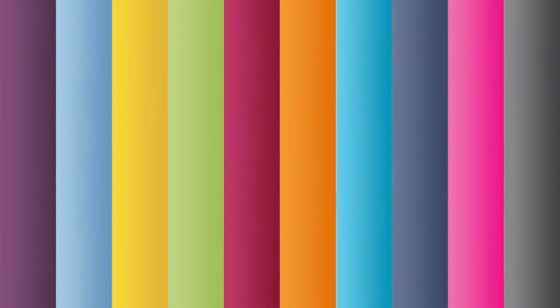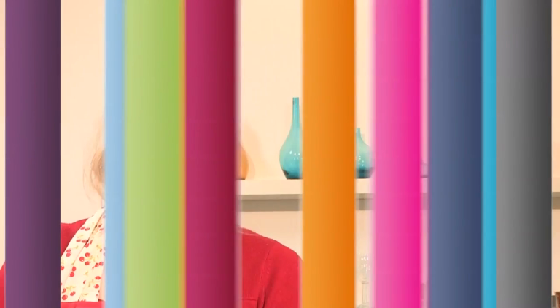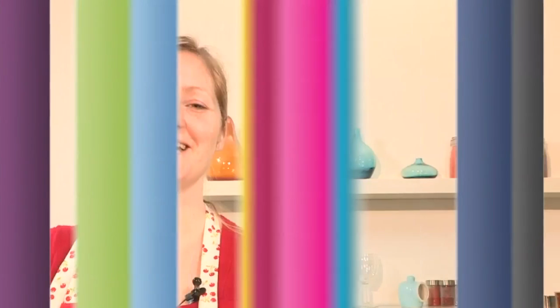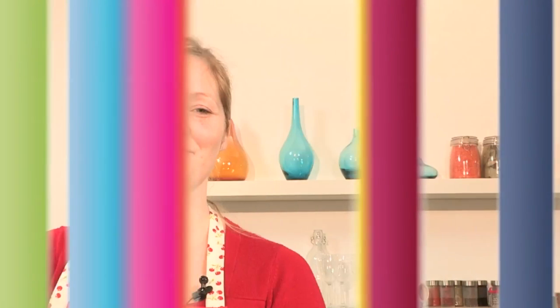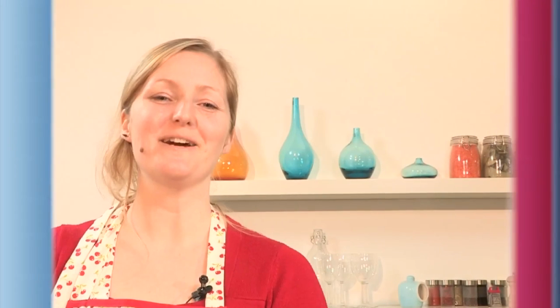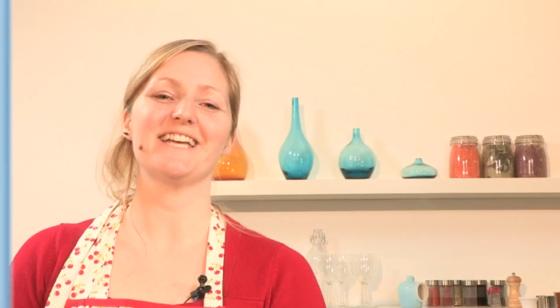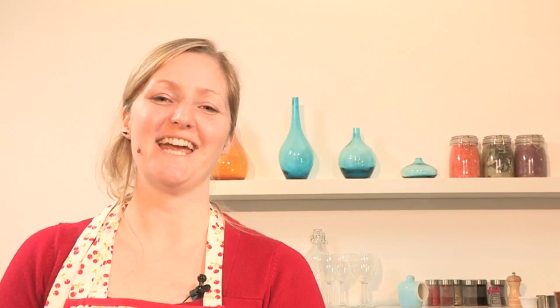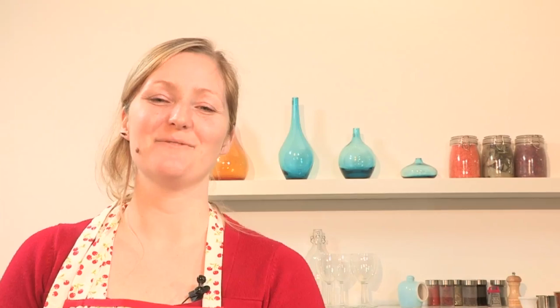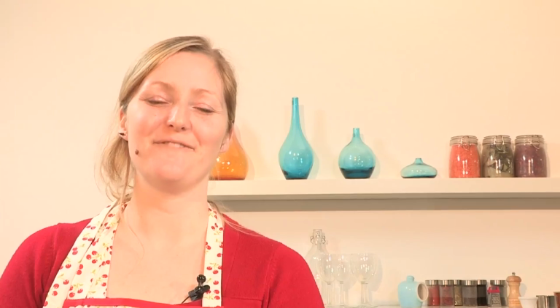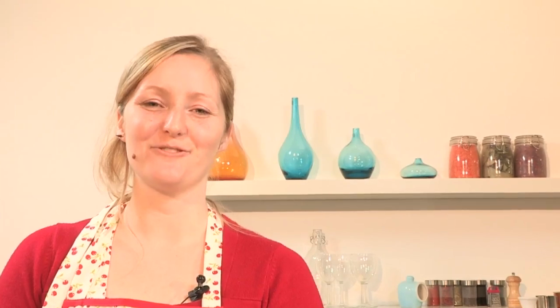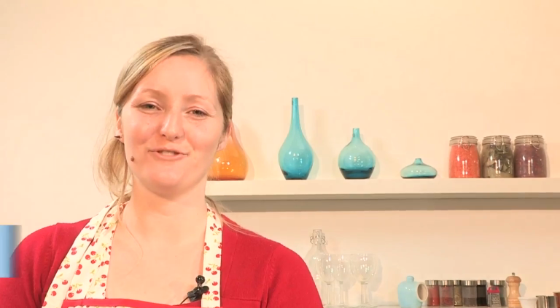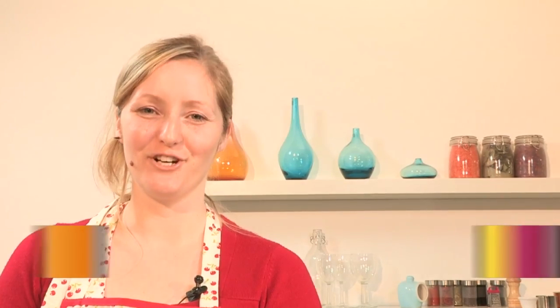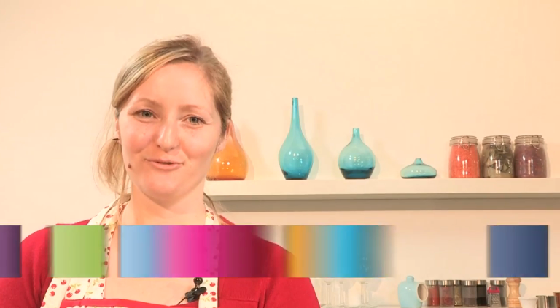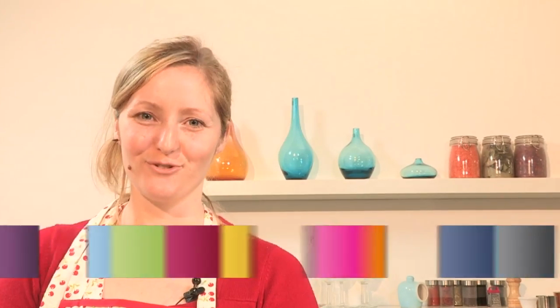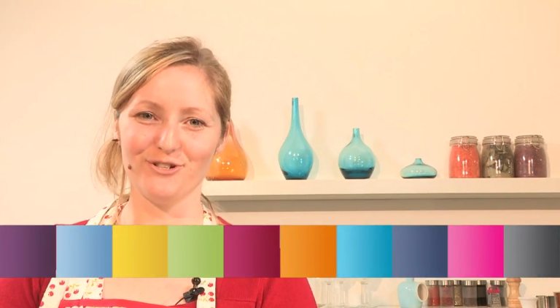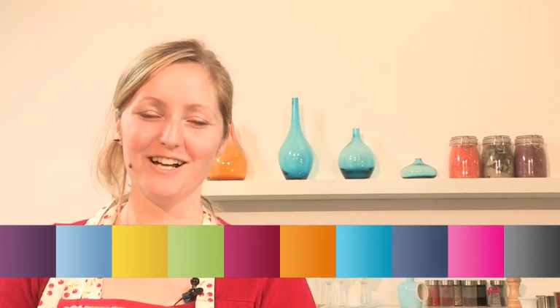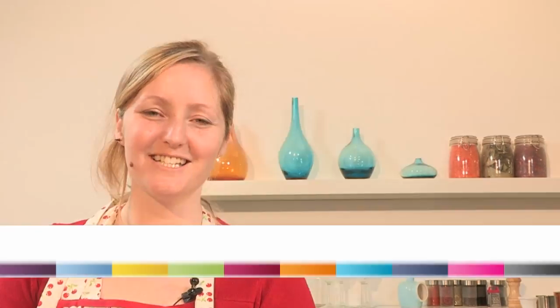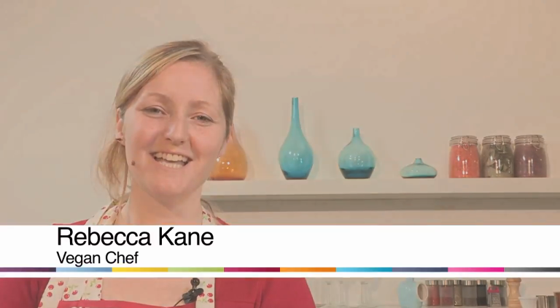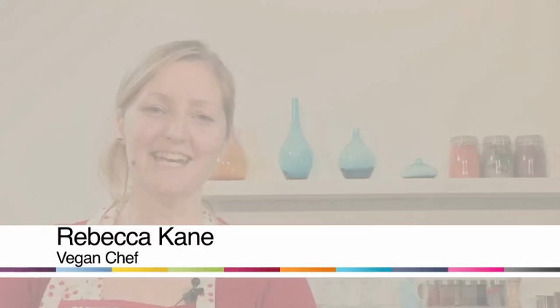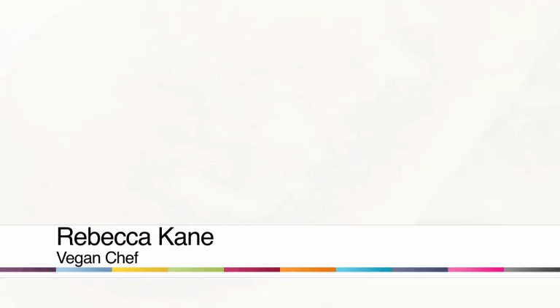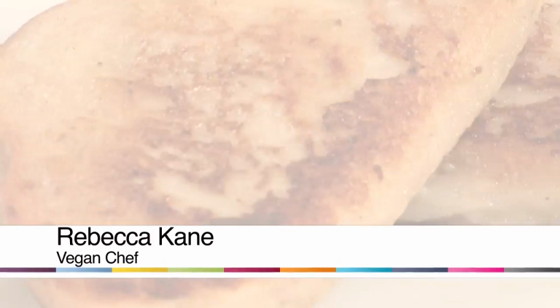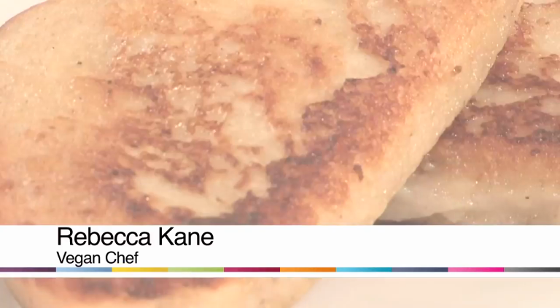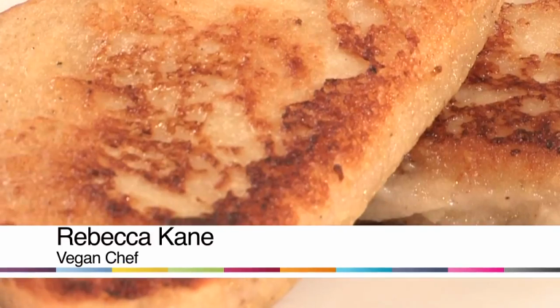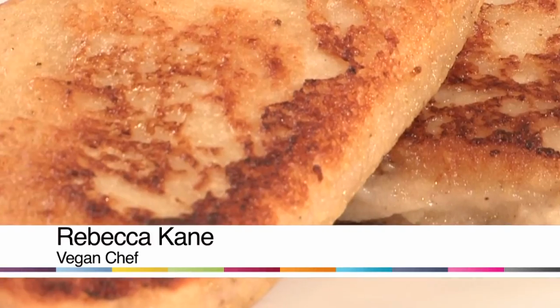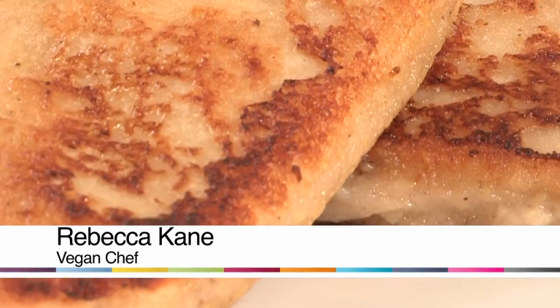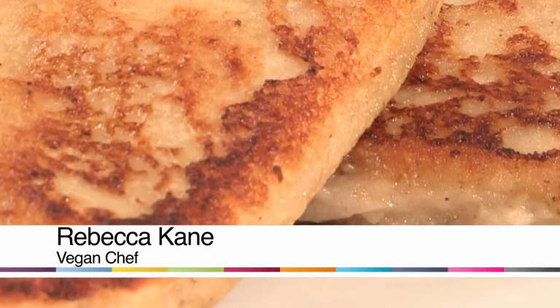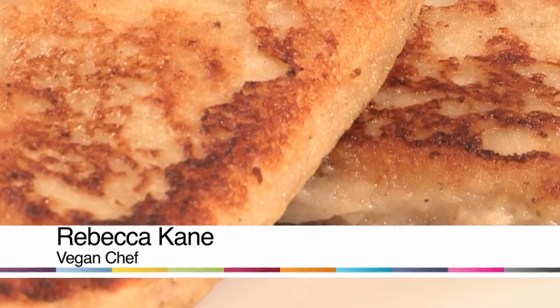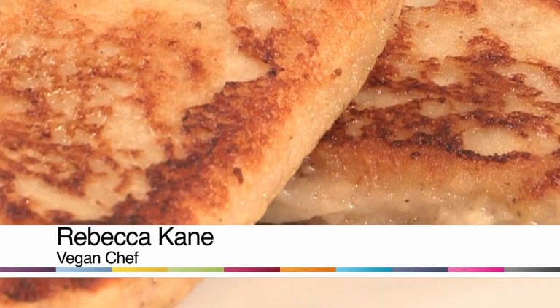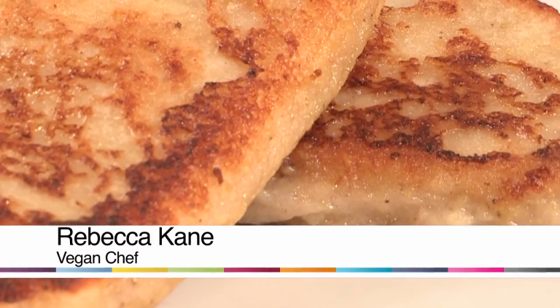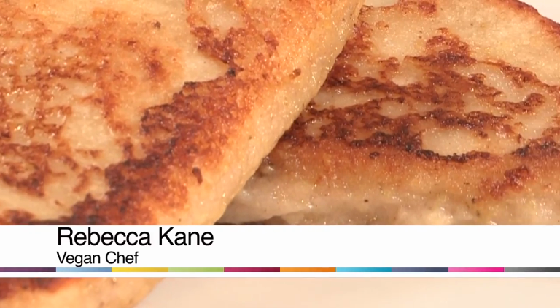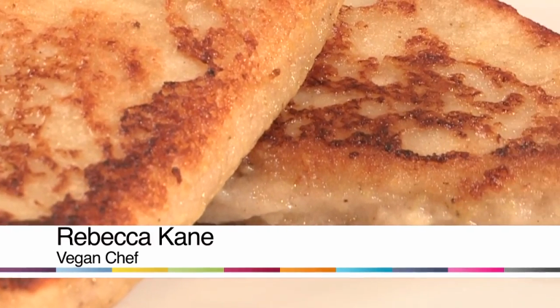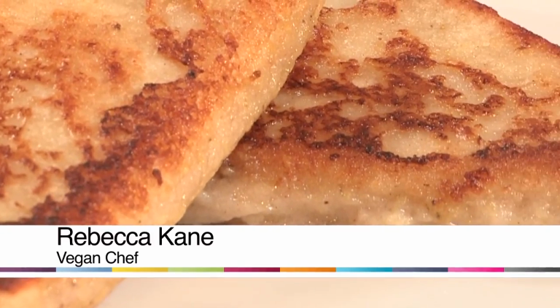My name is Rebecca Cain, I'm the founder of Shine On Raw. Today I'm going to show you how to make vegan French toast.